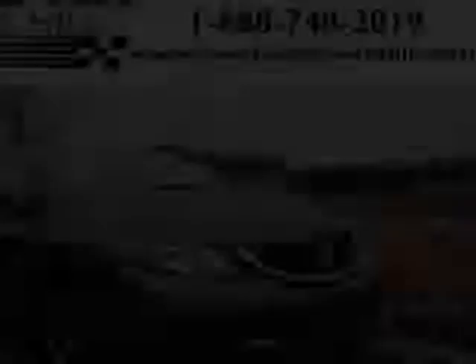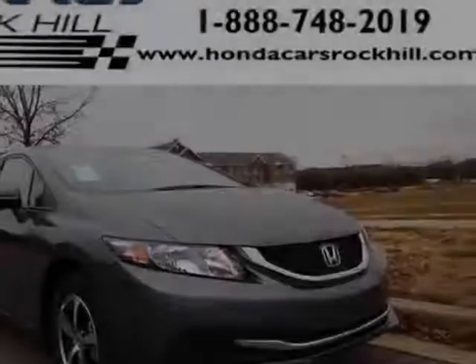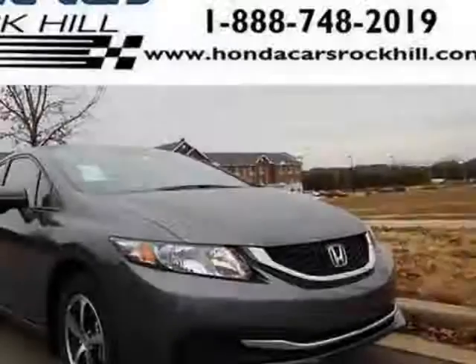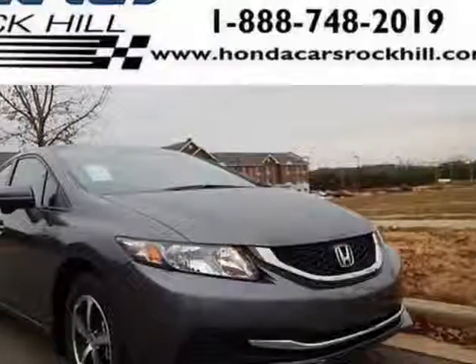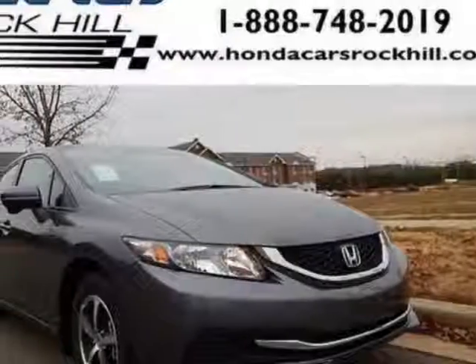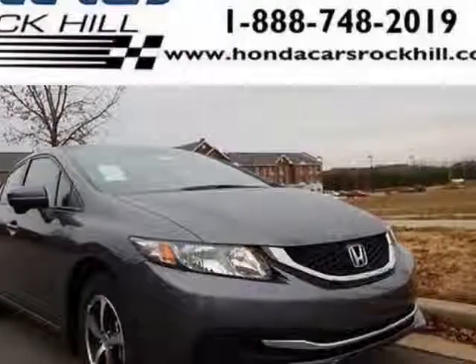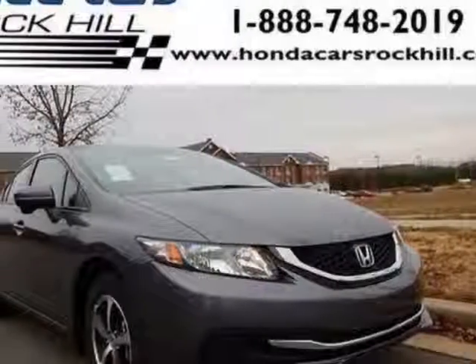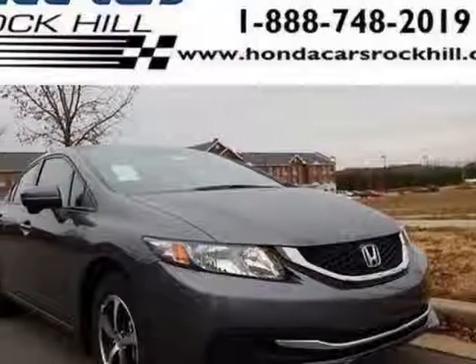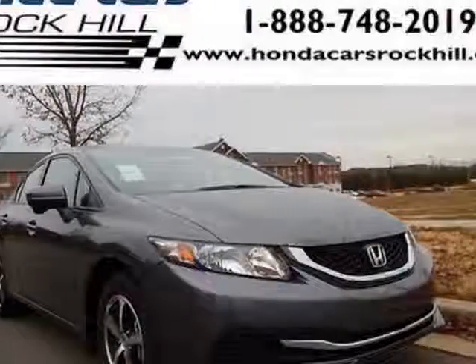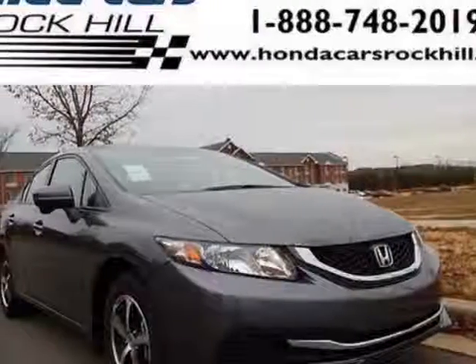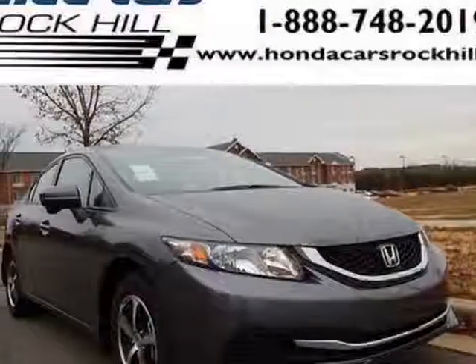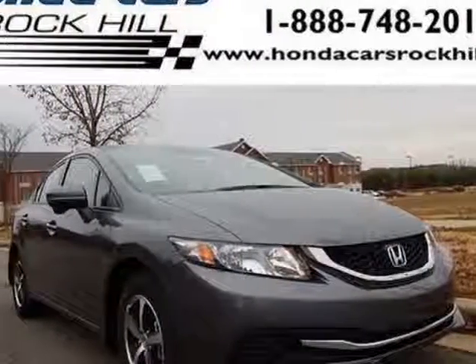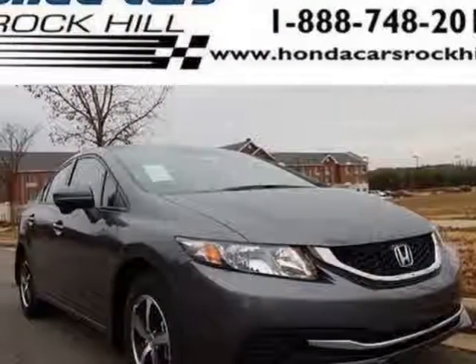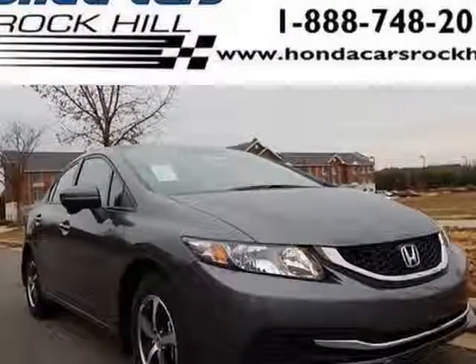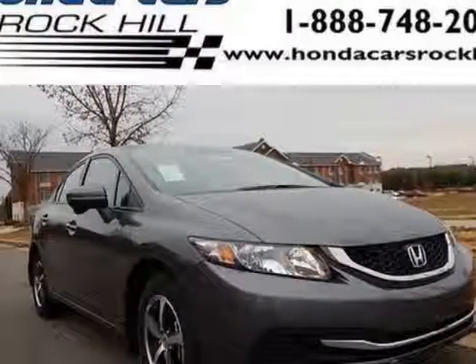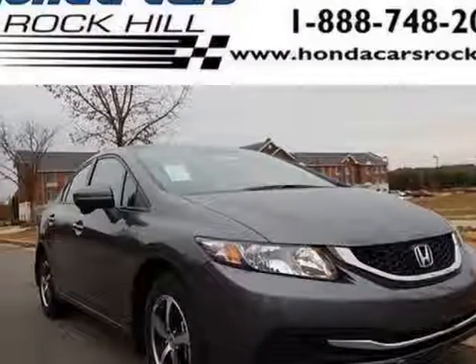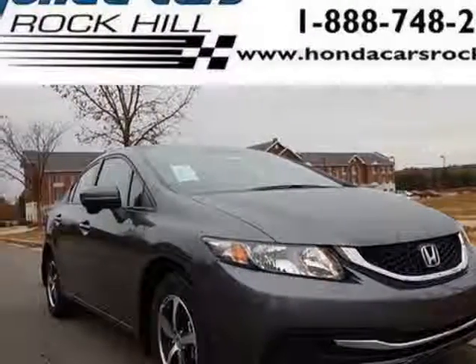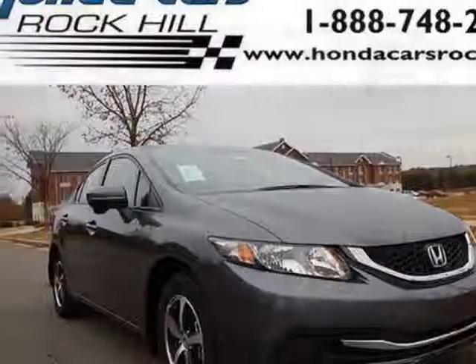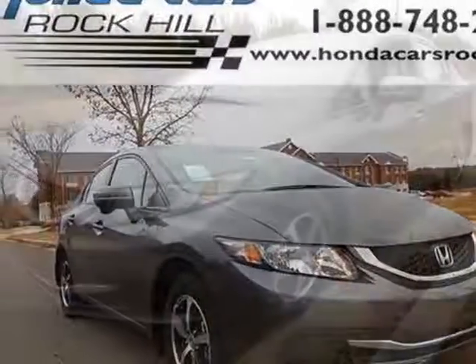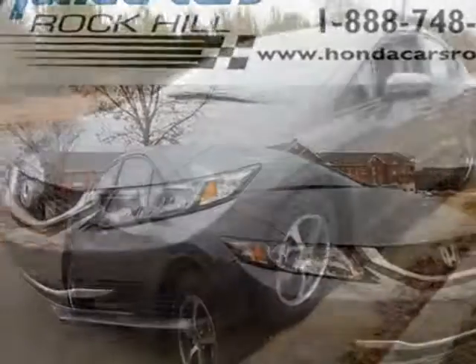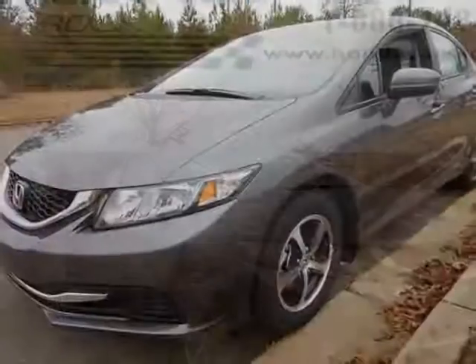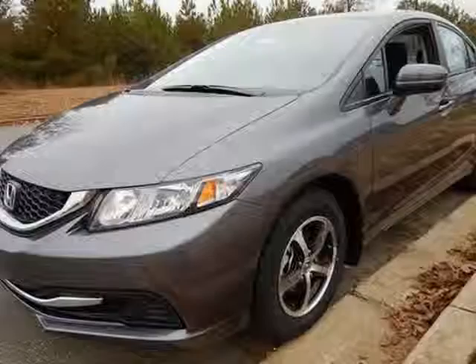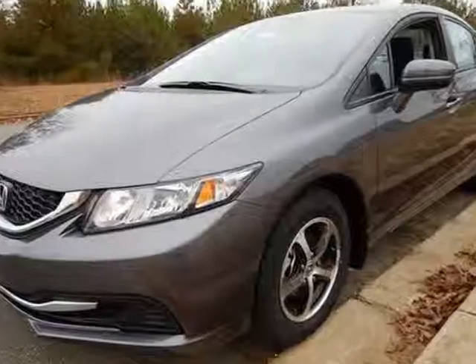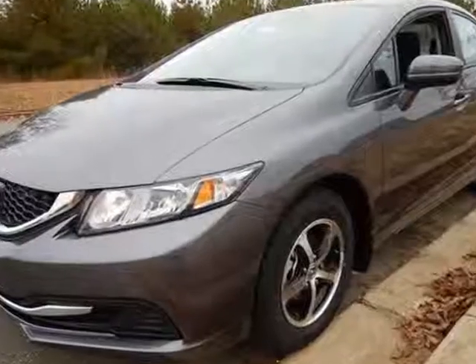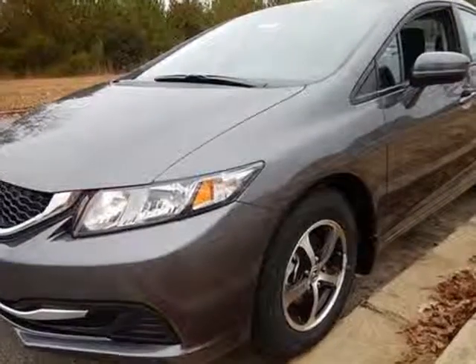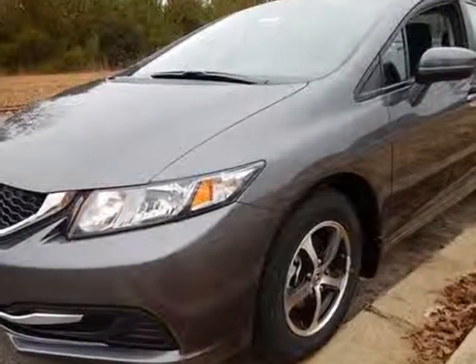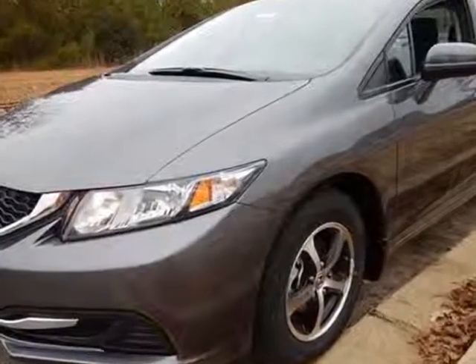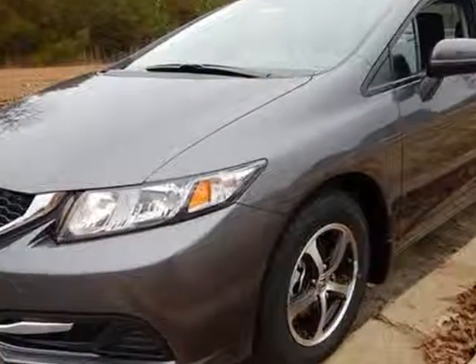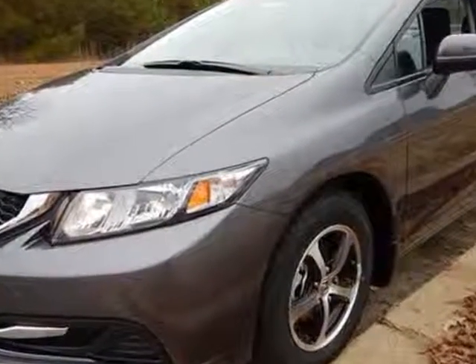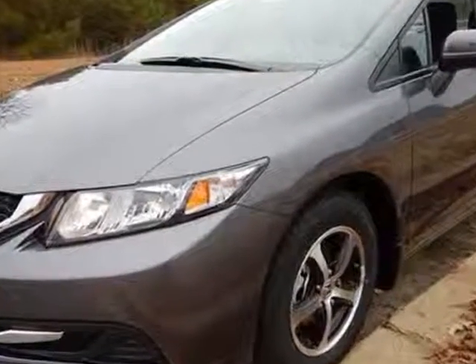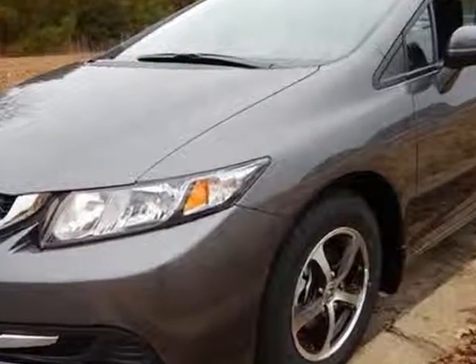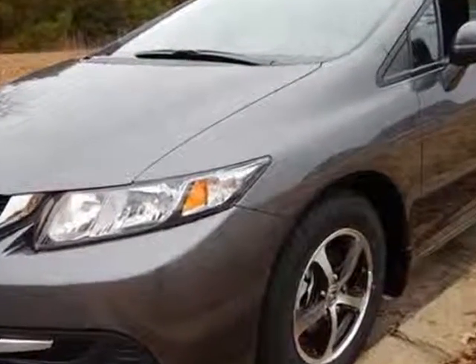Check out this new 2015 Honda Civic Sedan. For your protection, this vehicle has a full factory warranty.